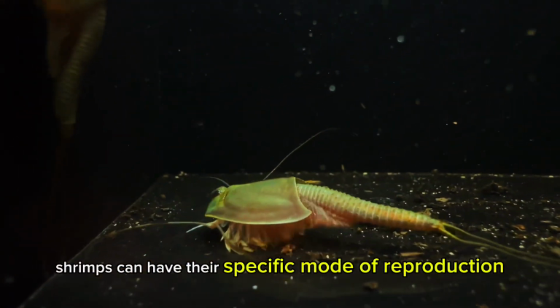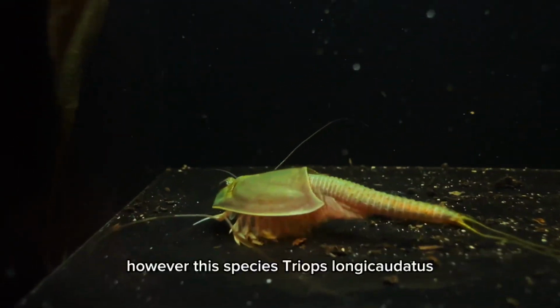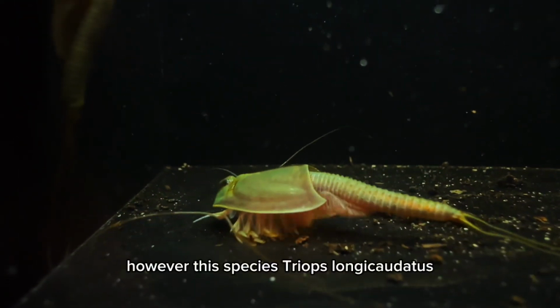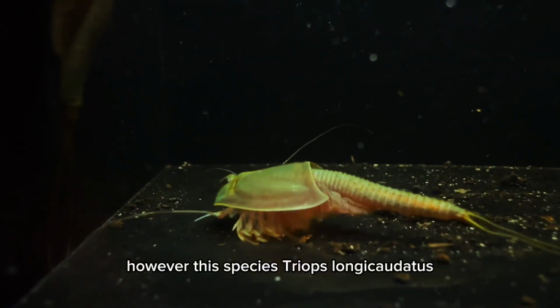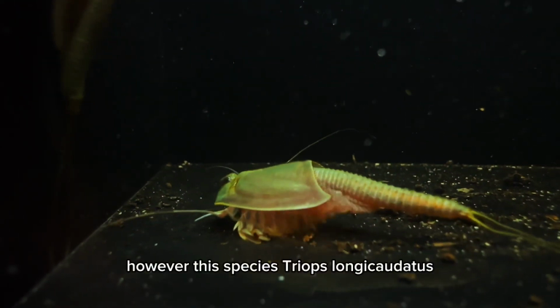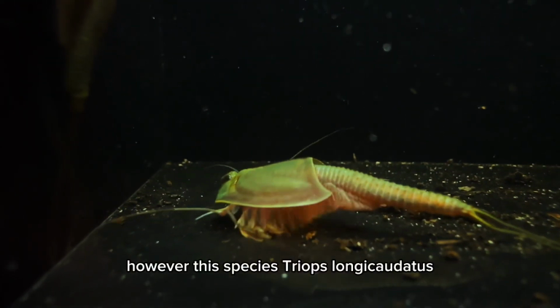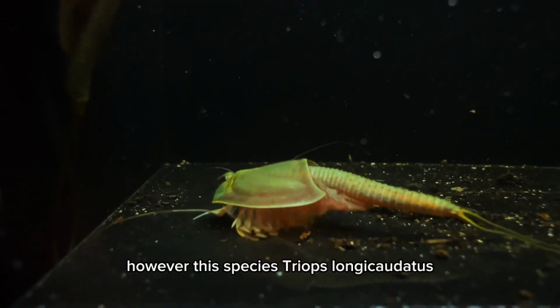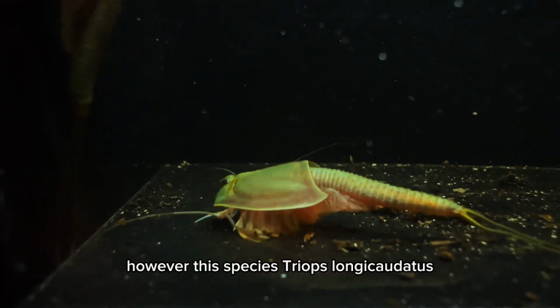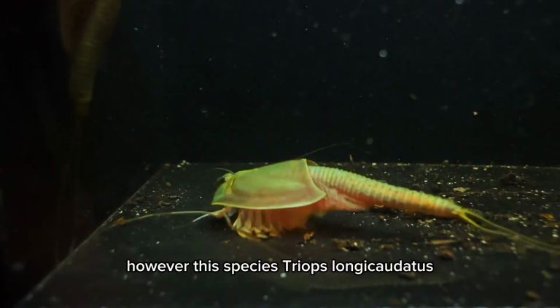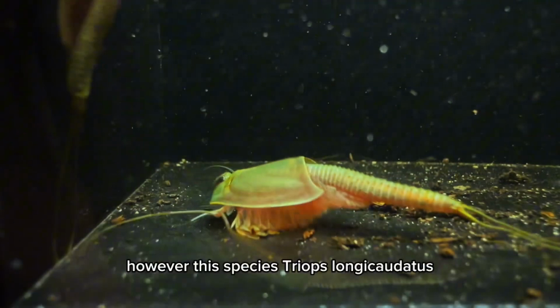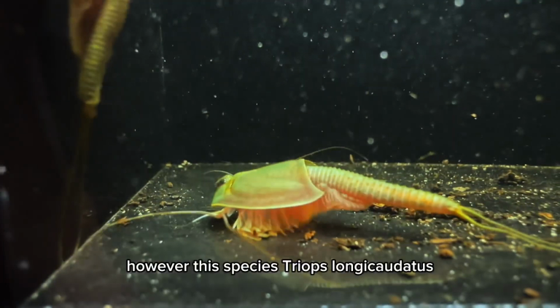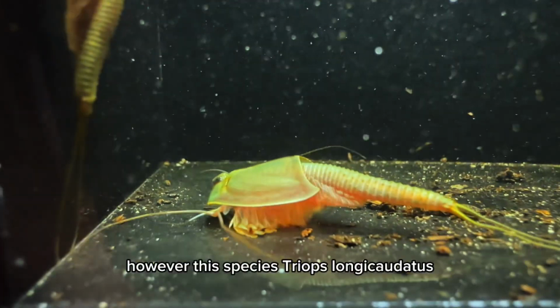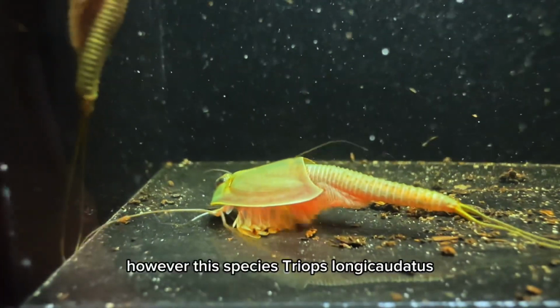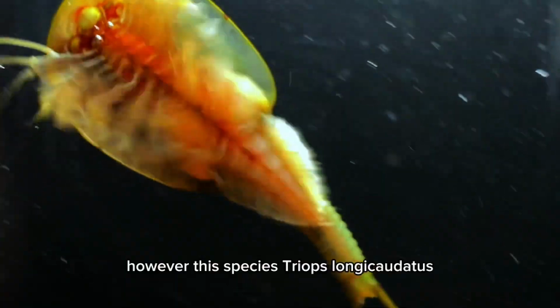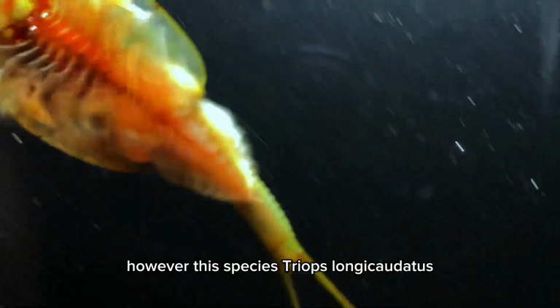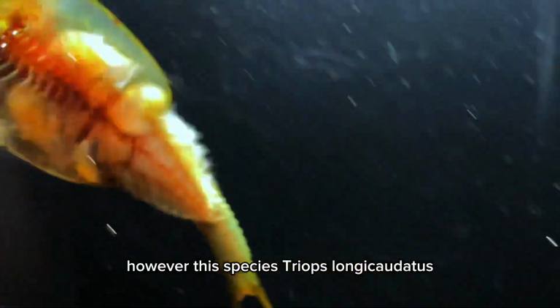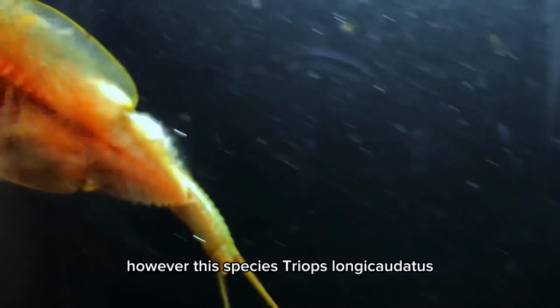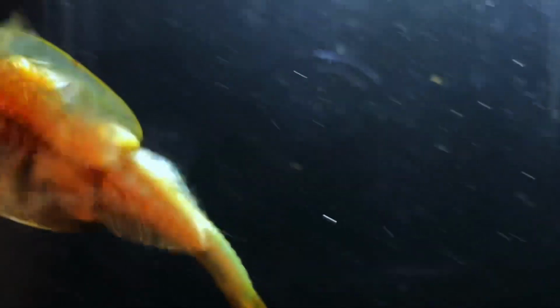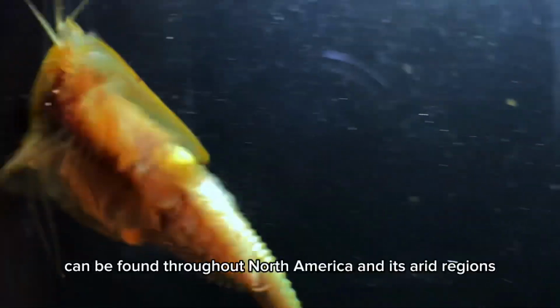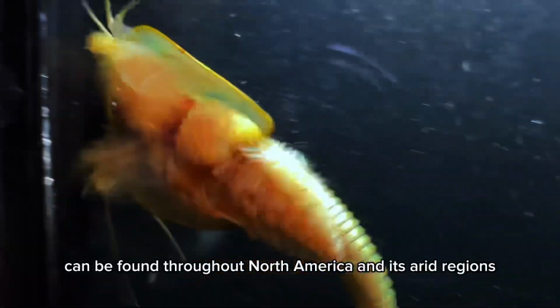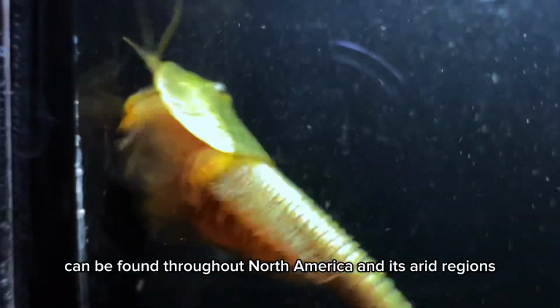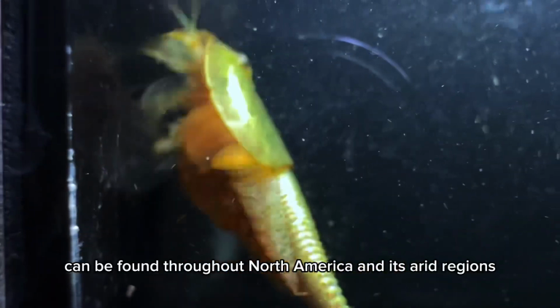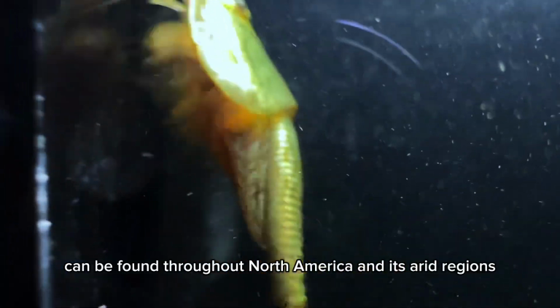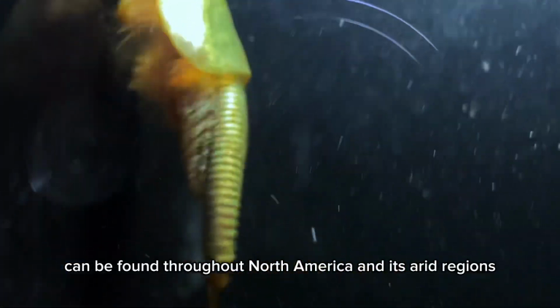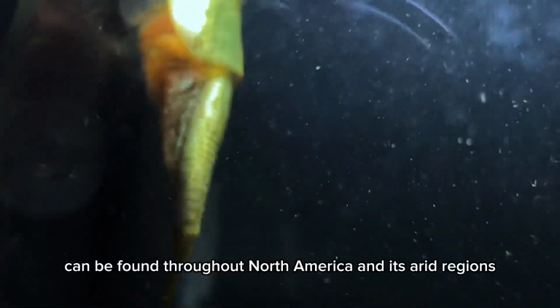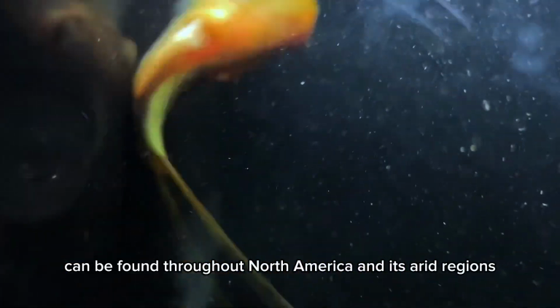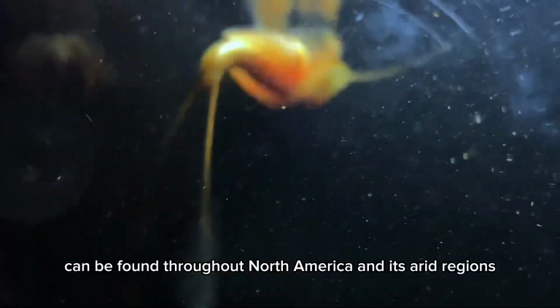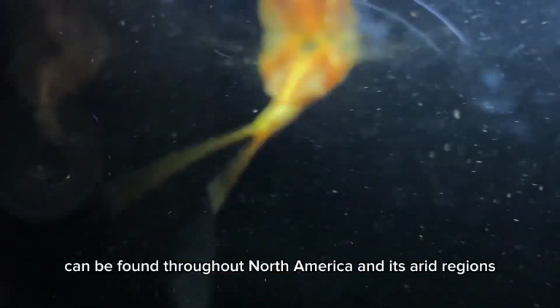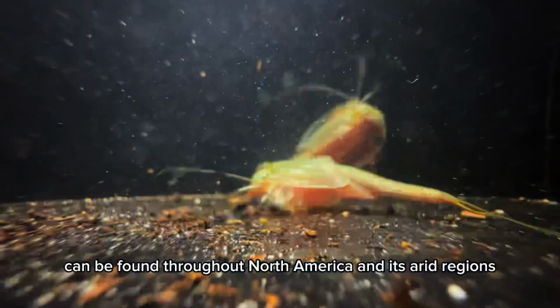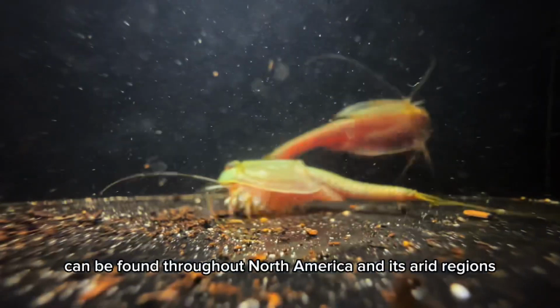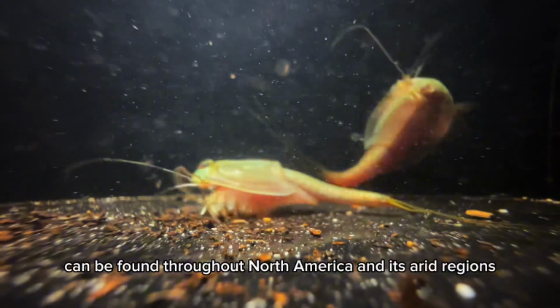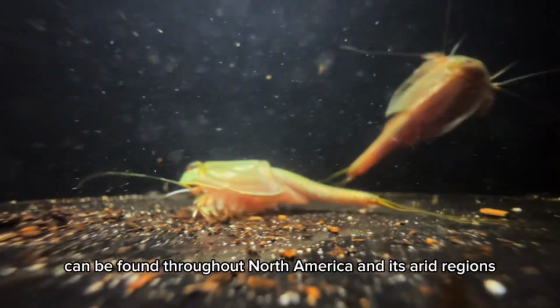However, this species, Triops longicaudatus, can be found throughout North America and its arid regions.